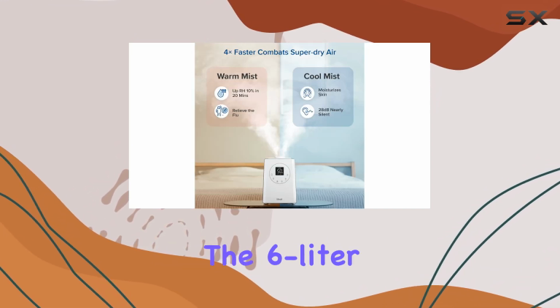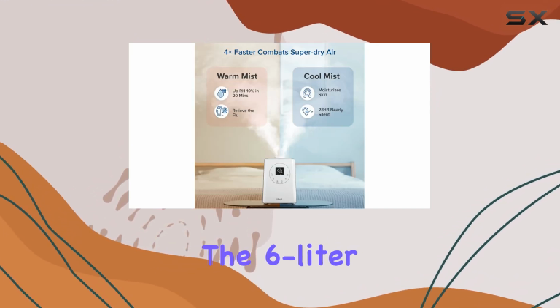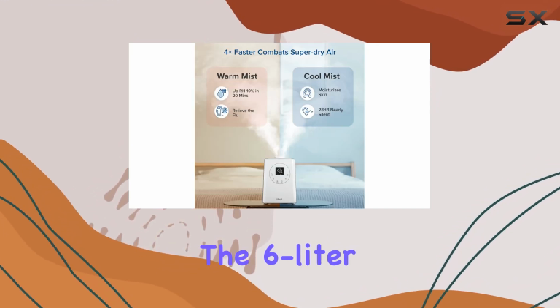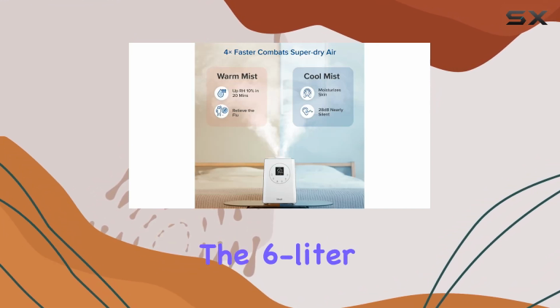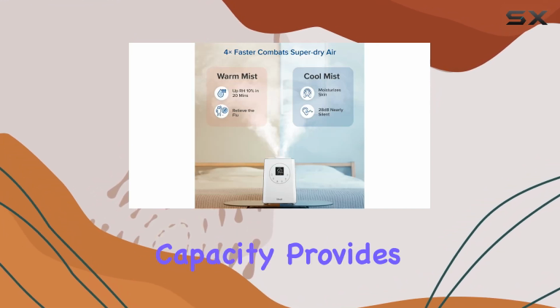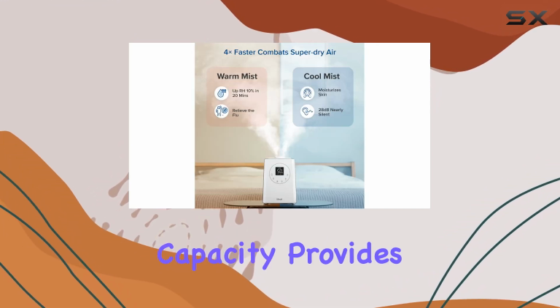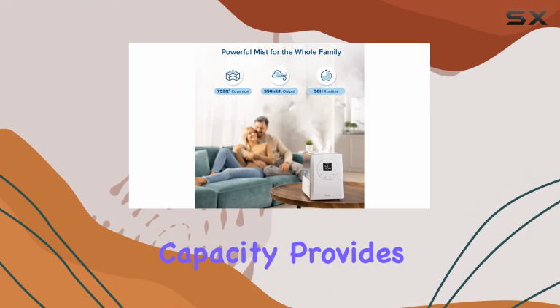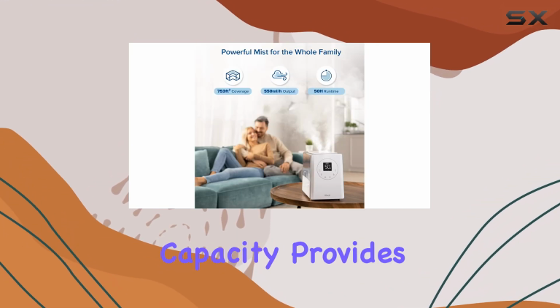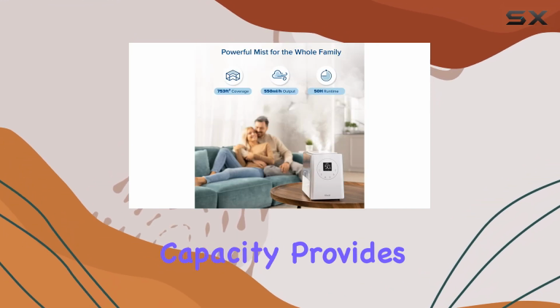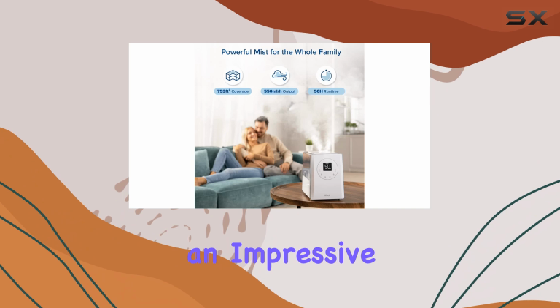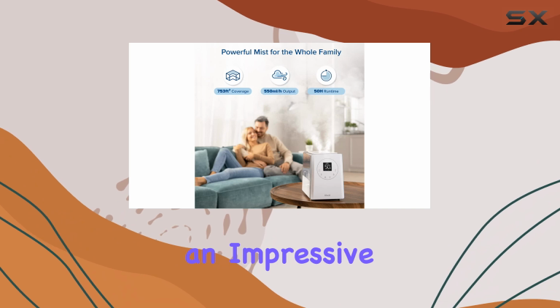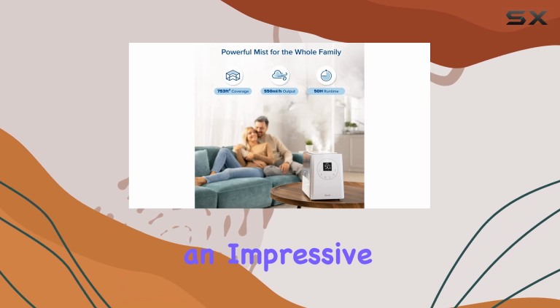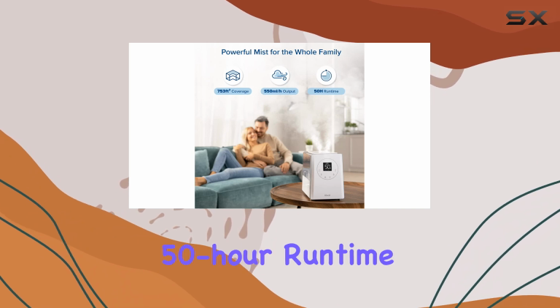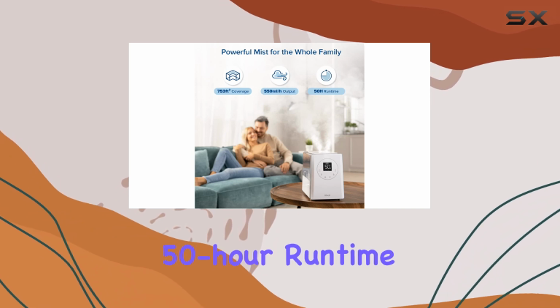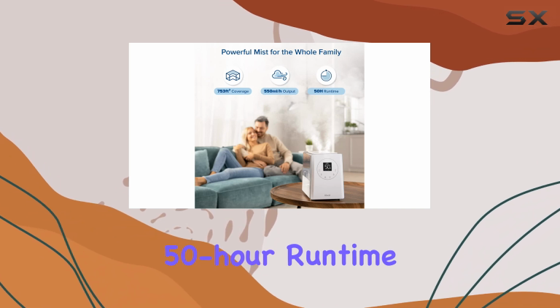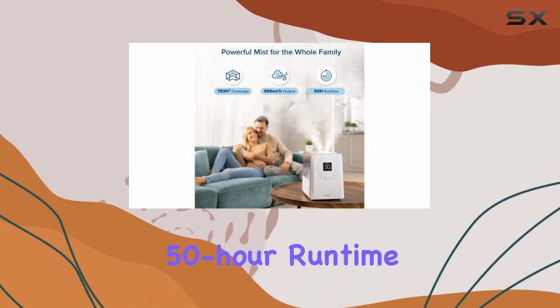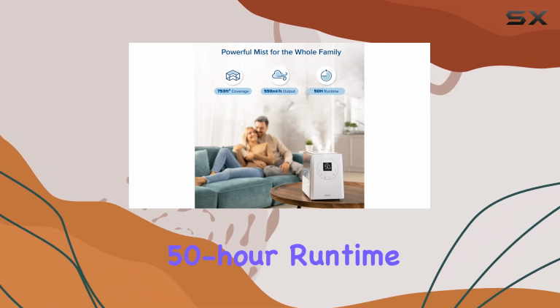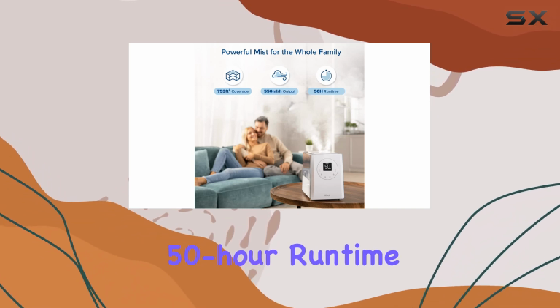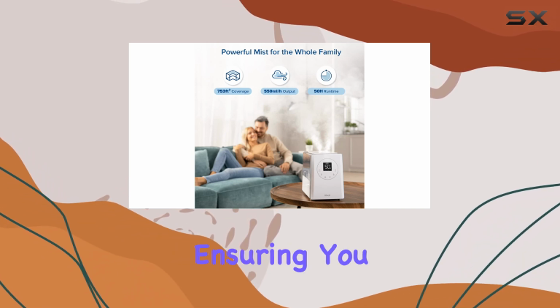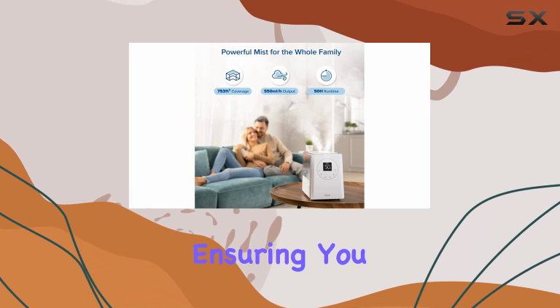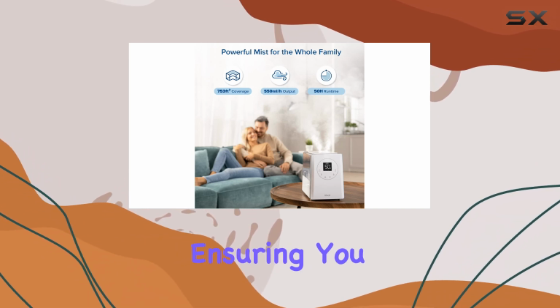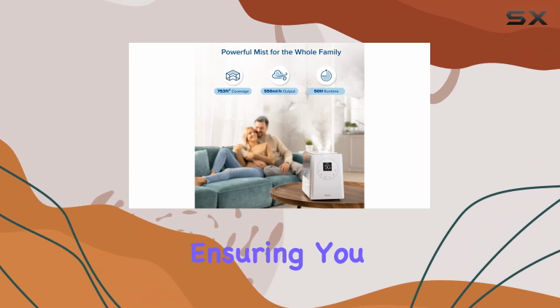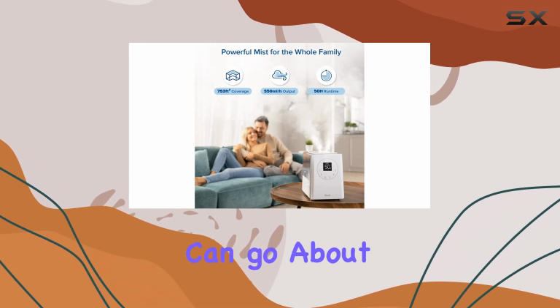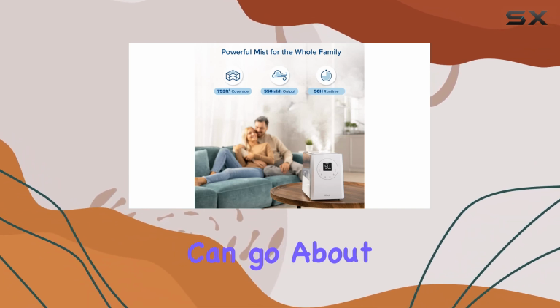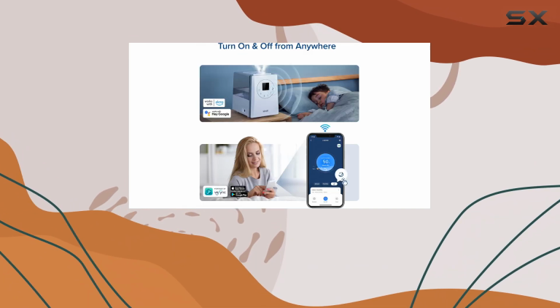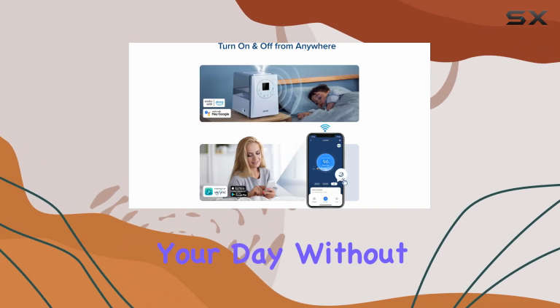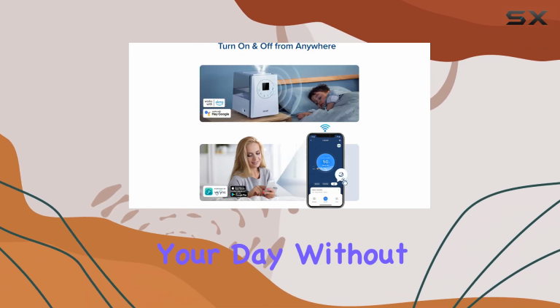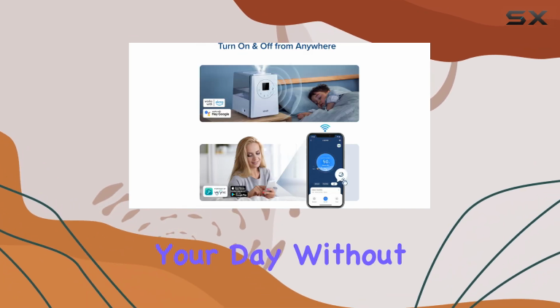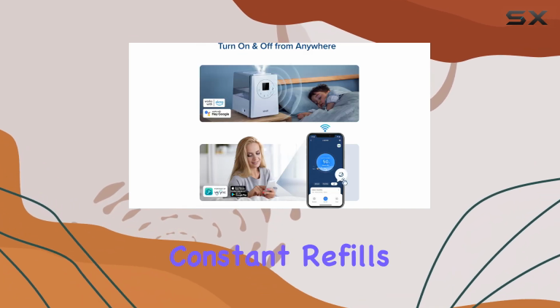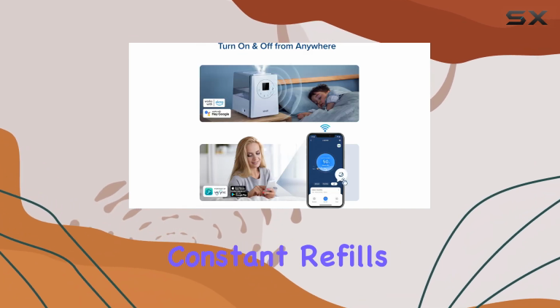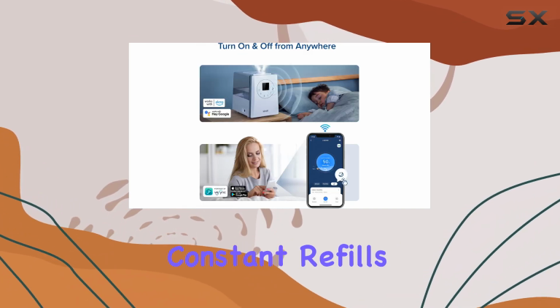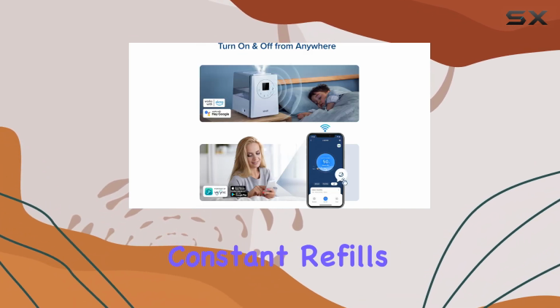The 6-liter capacity provides an impressive 50-hour runtime, ensuring you can go about your day without constant refills.